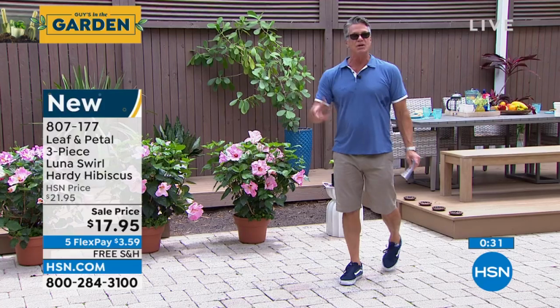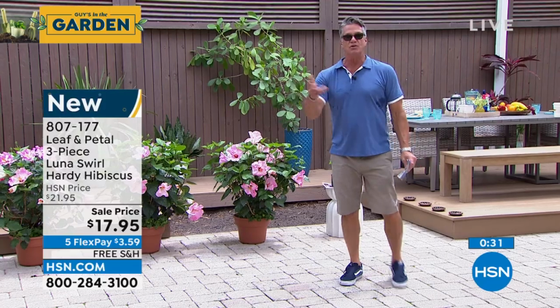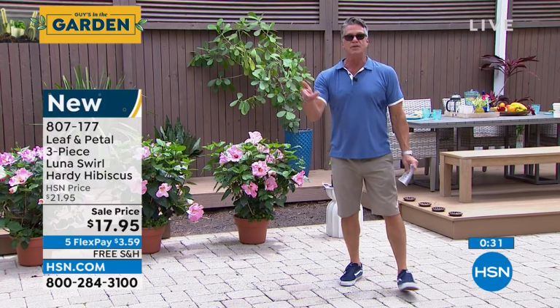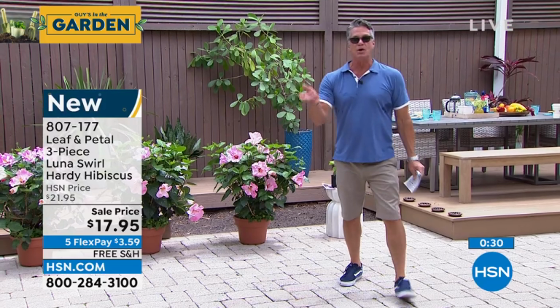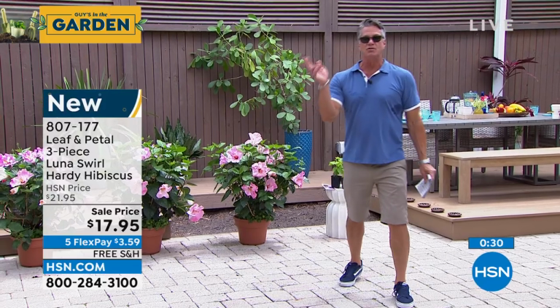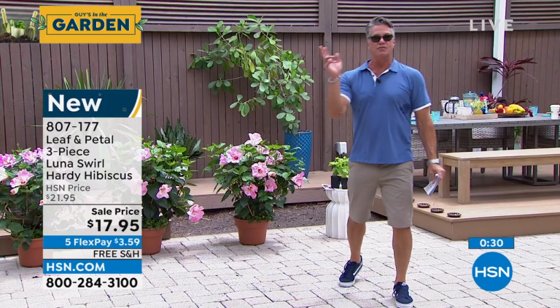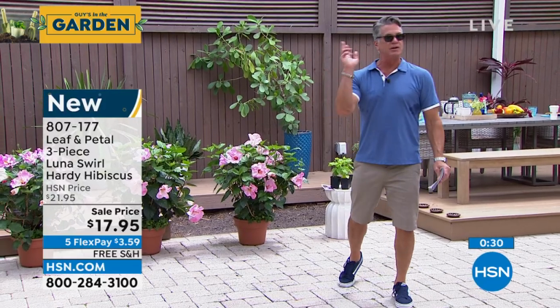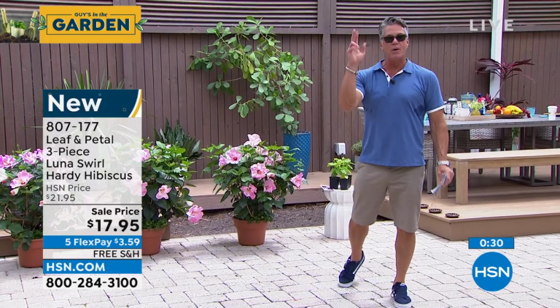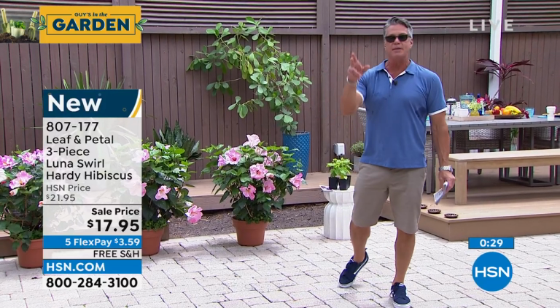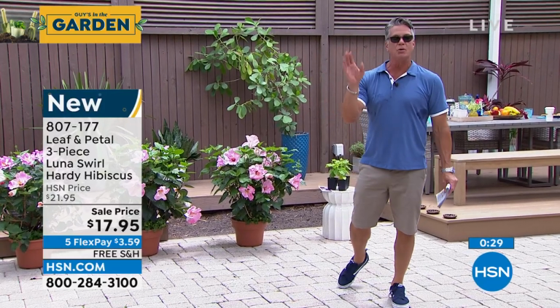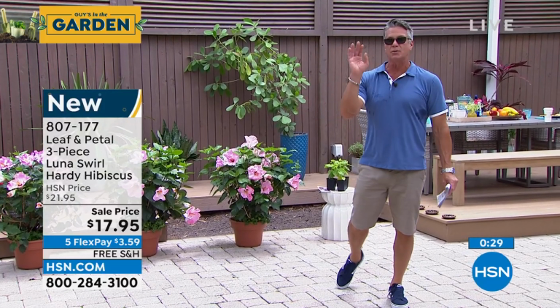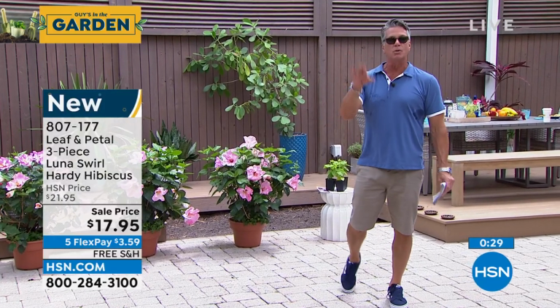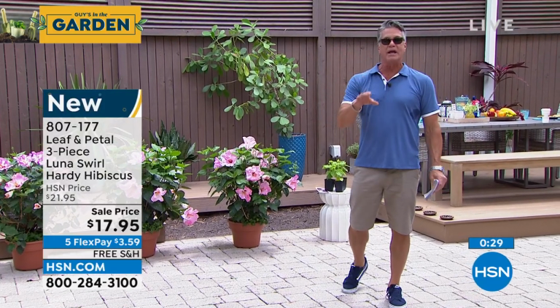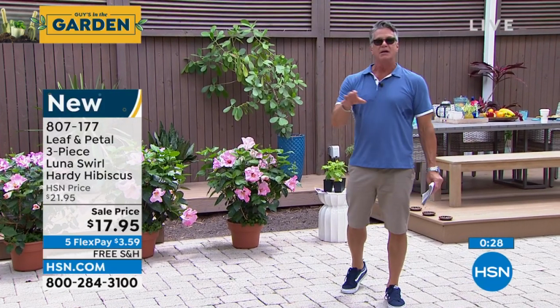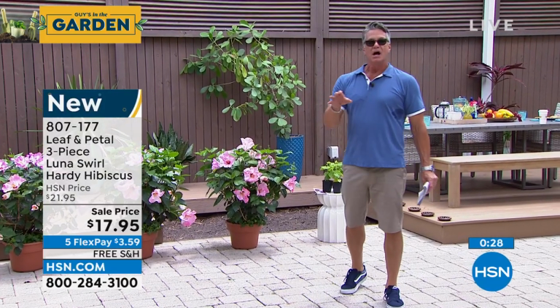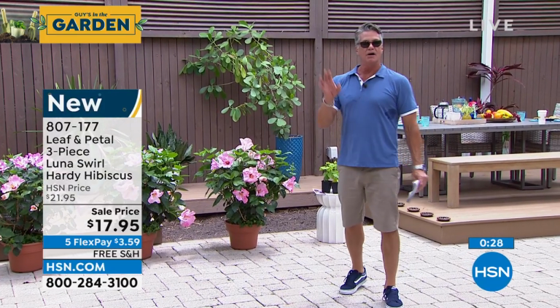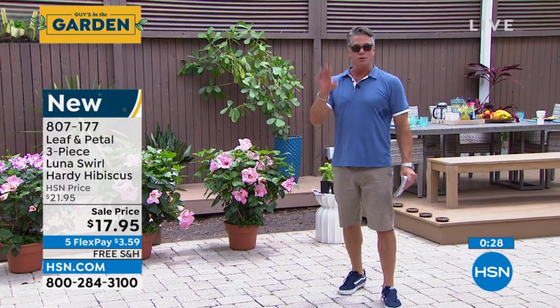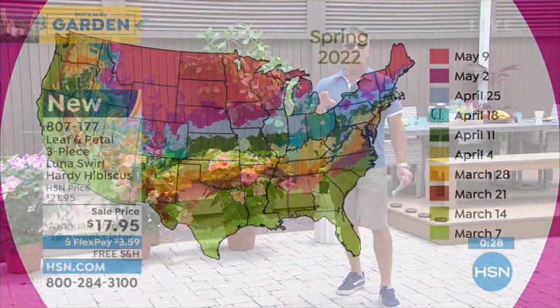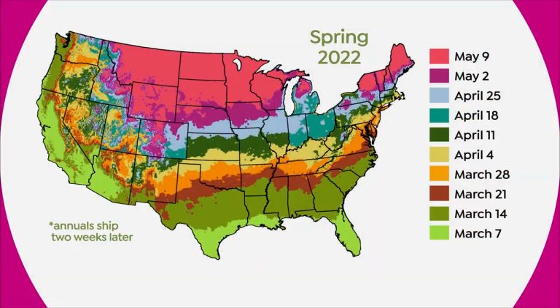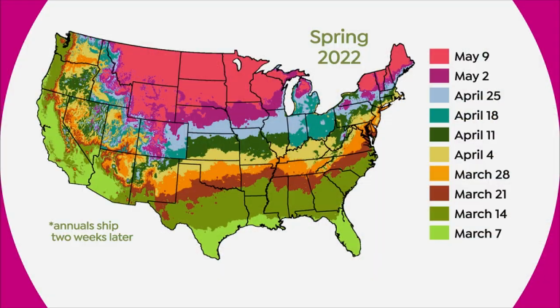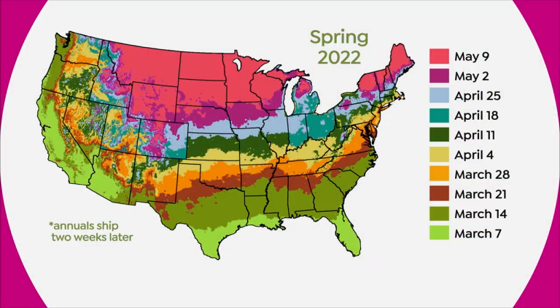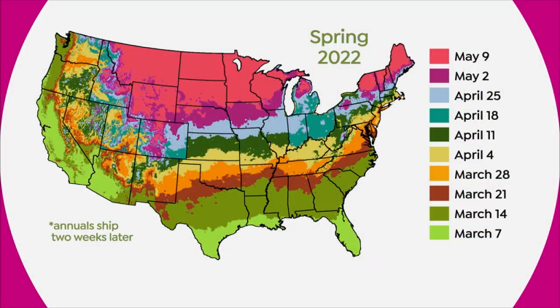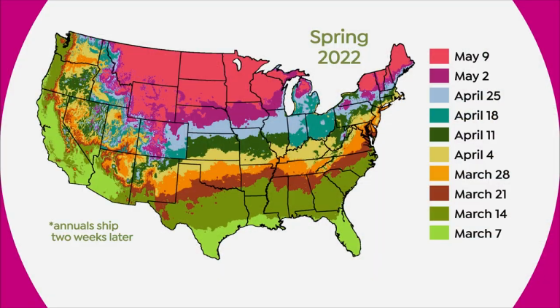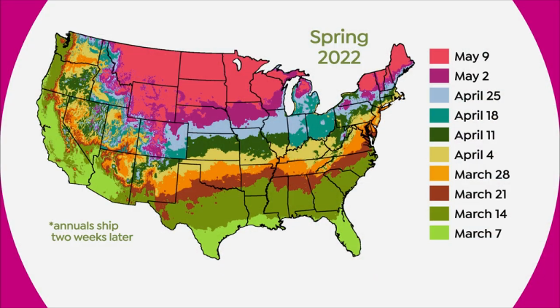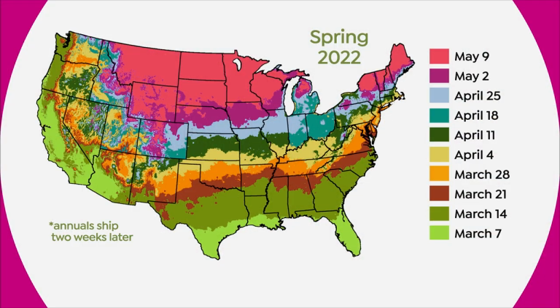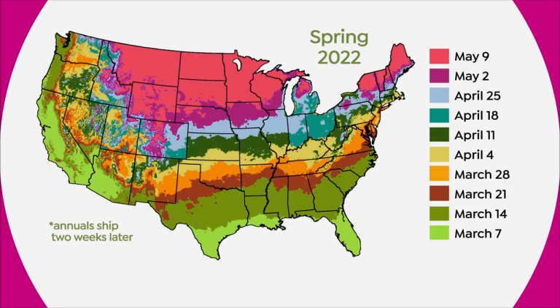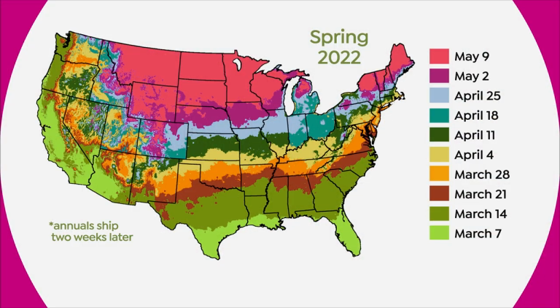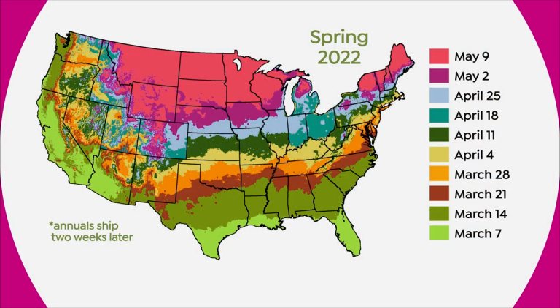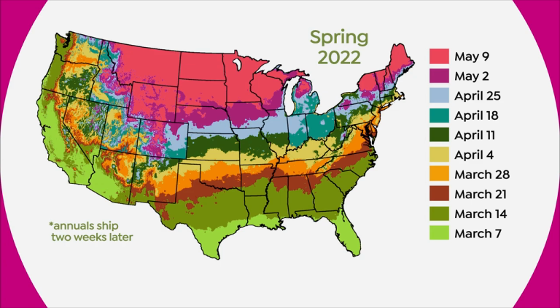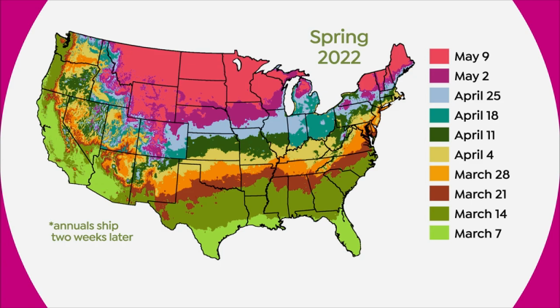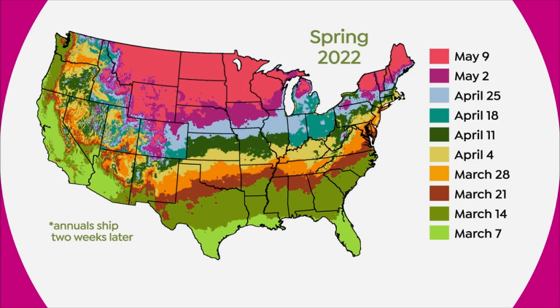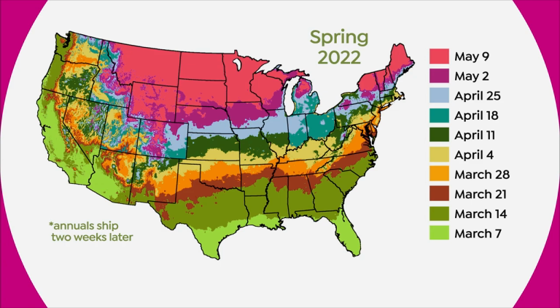We know your zip code, so if you live way up north, we're going to wait a few more weeks until we ship them and you won't be charged. That's how we know.